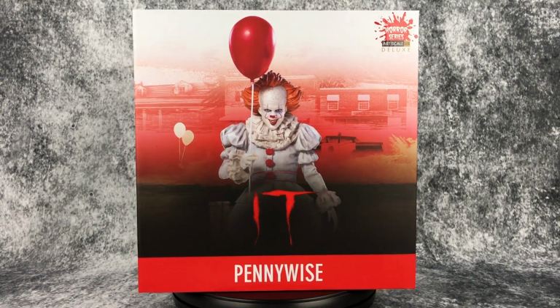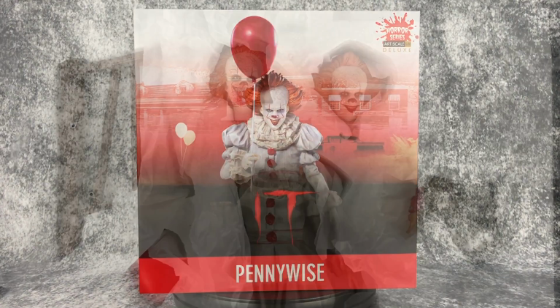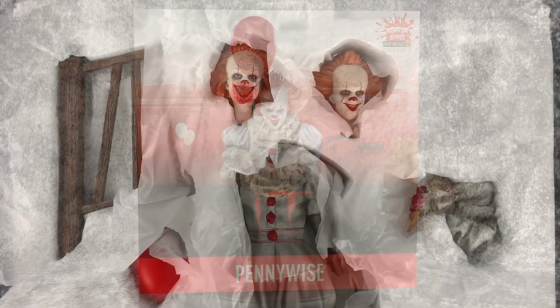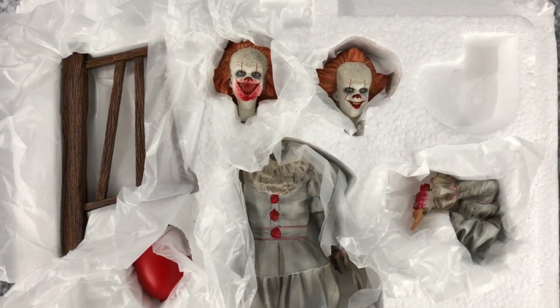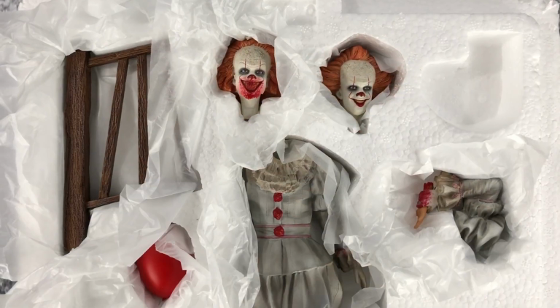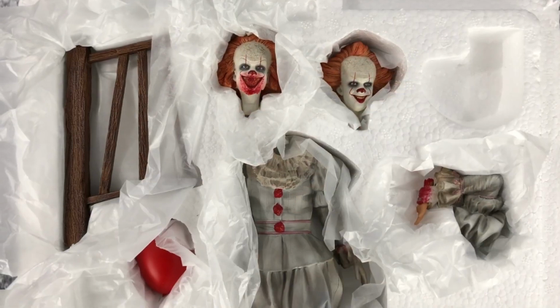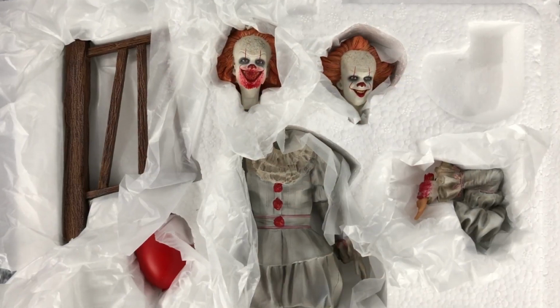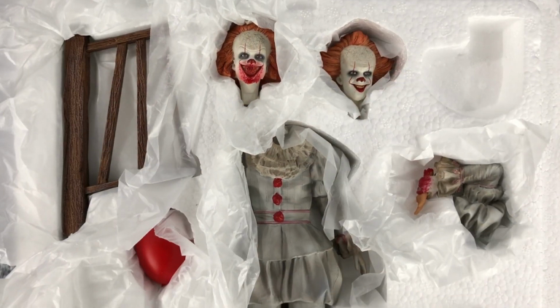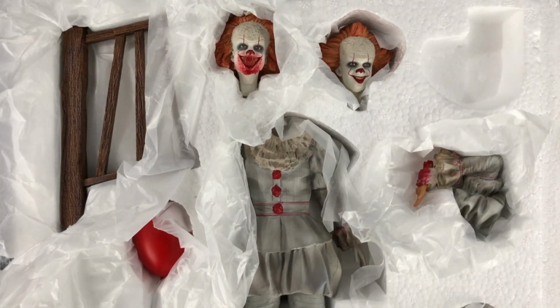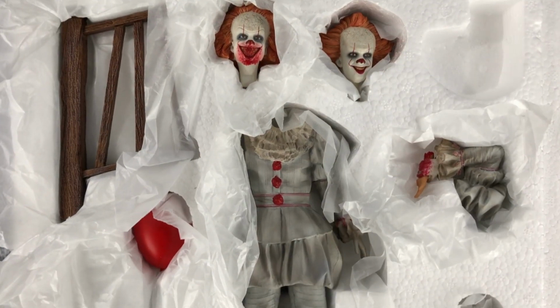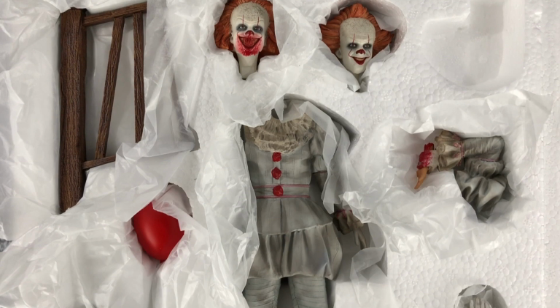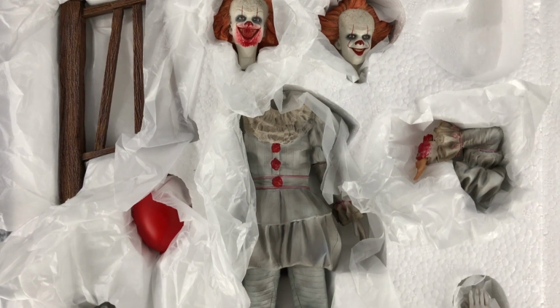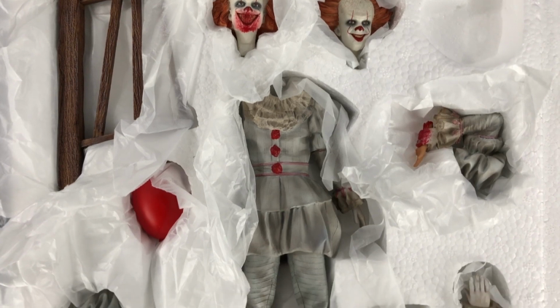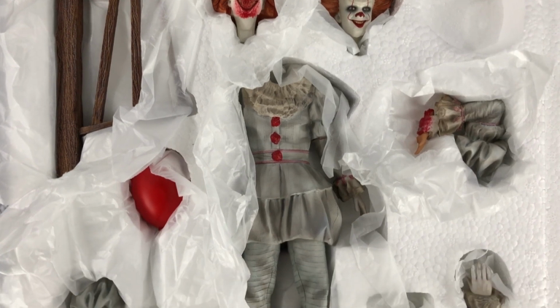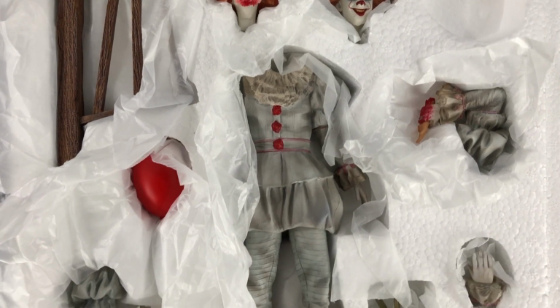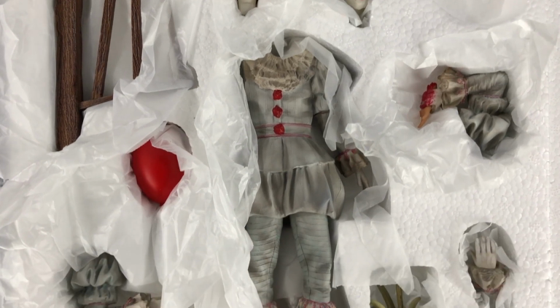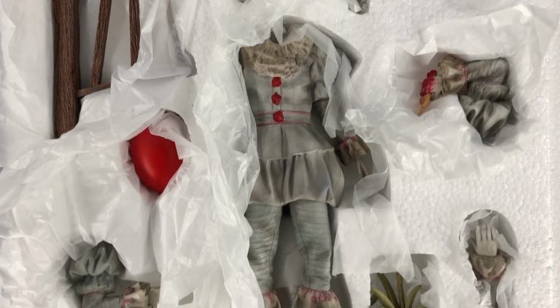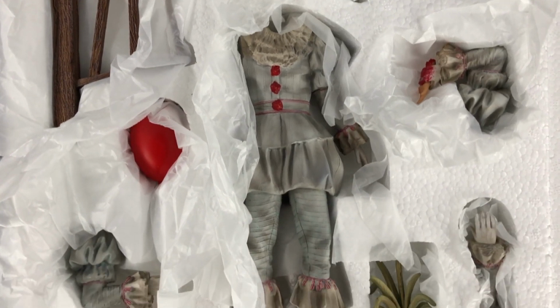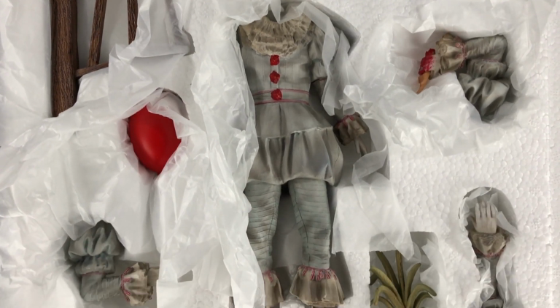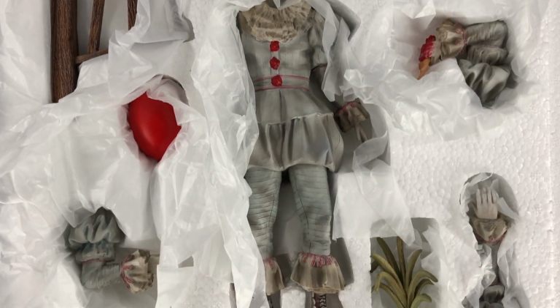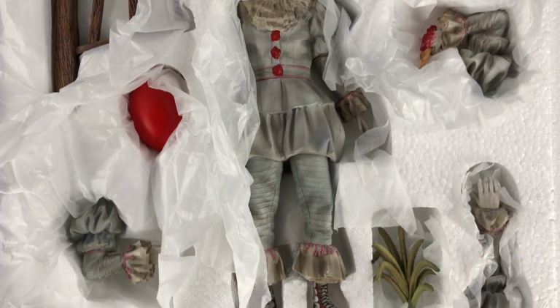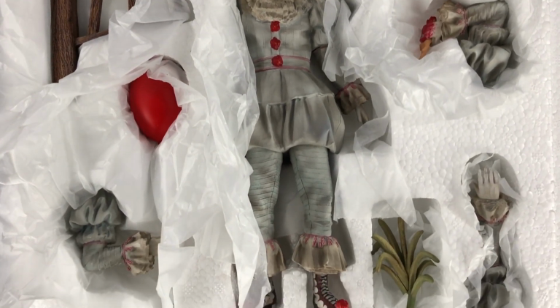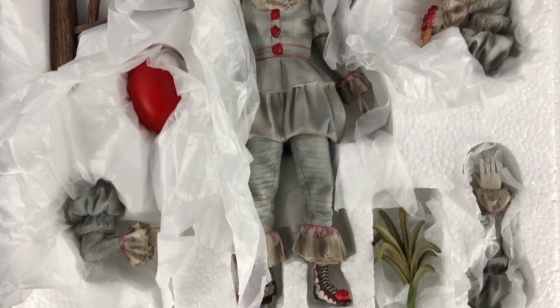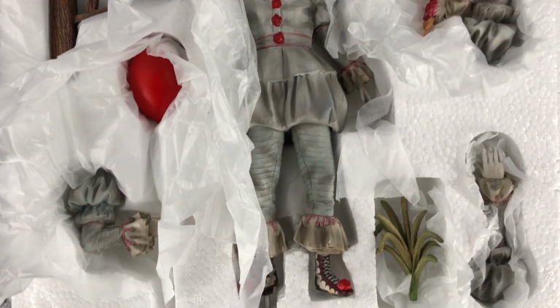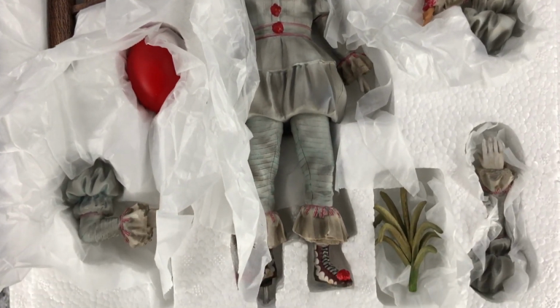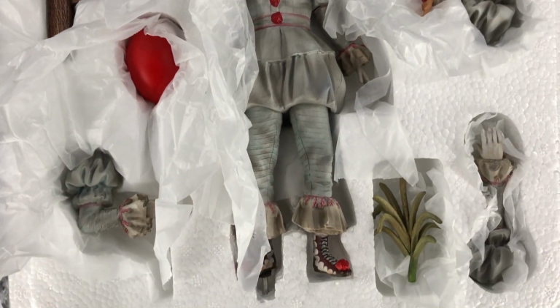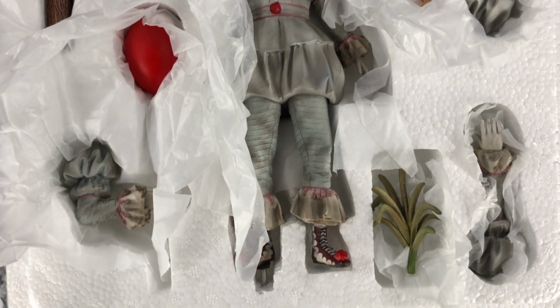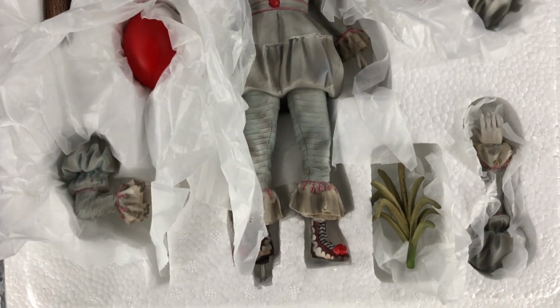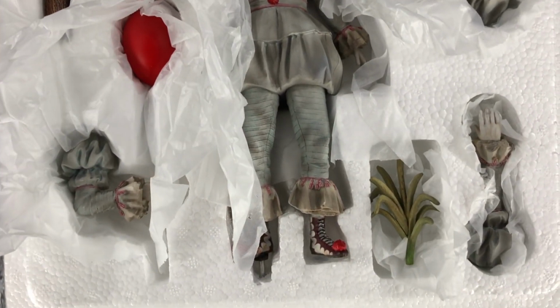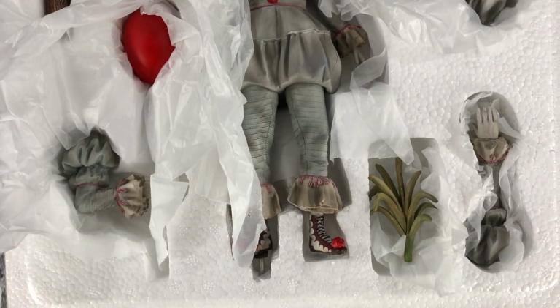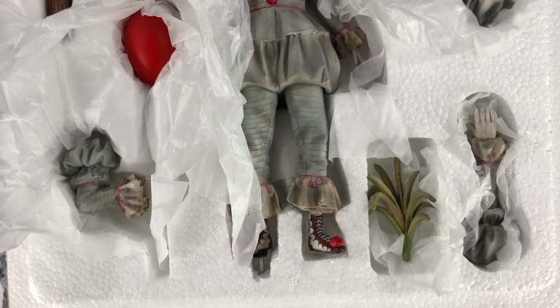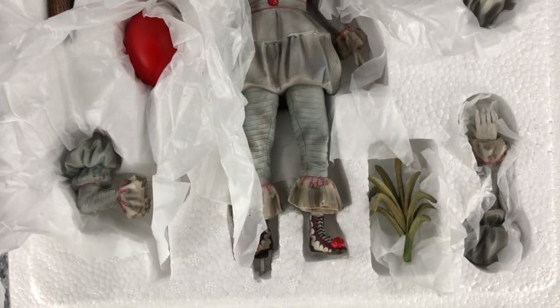Inside the box we will find the figure packed as shown, with the base on the back side of the box.